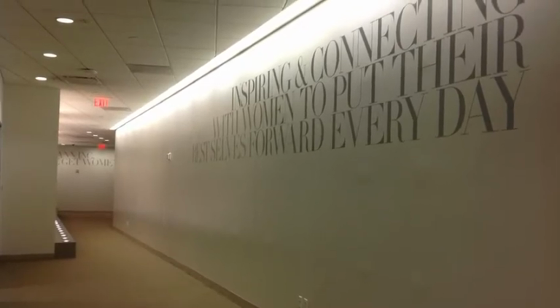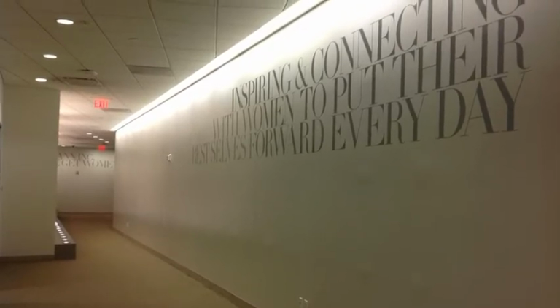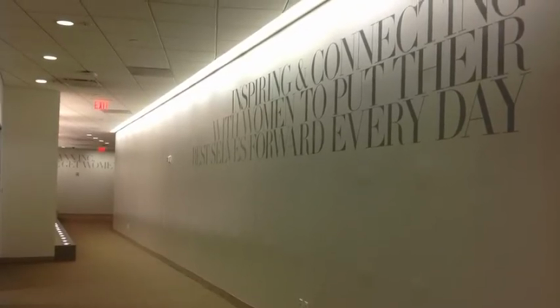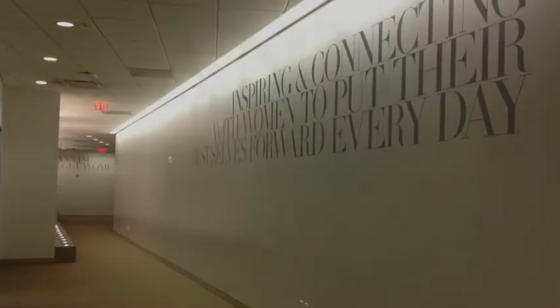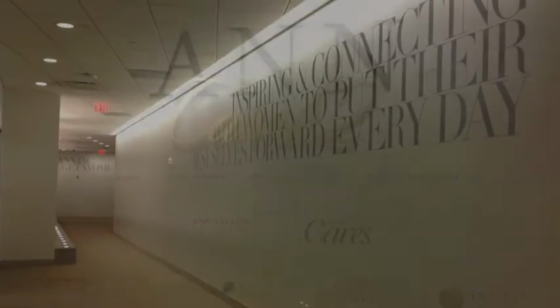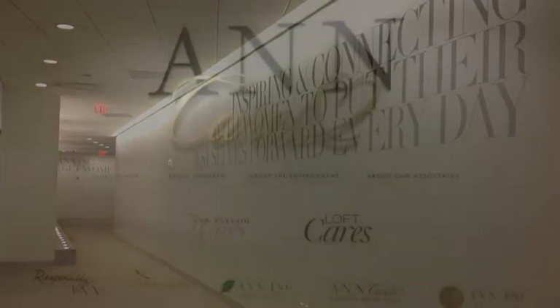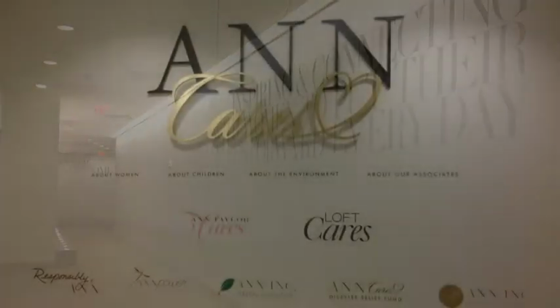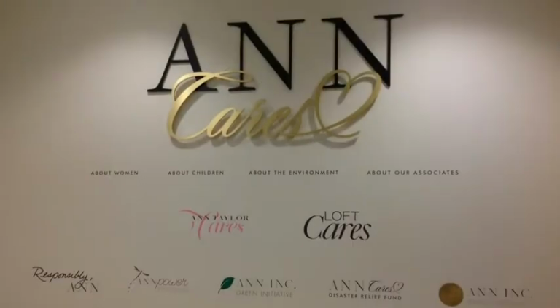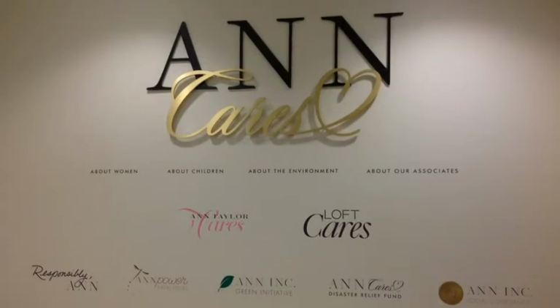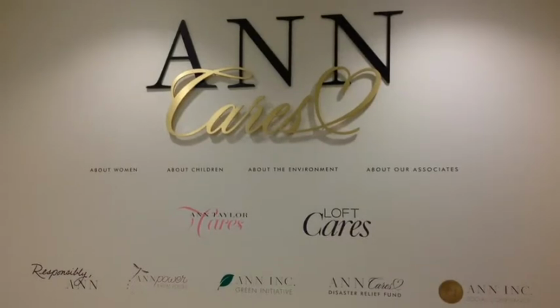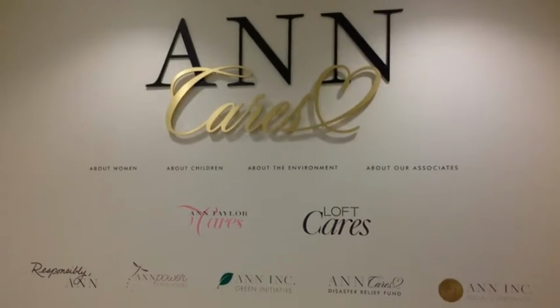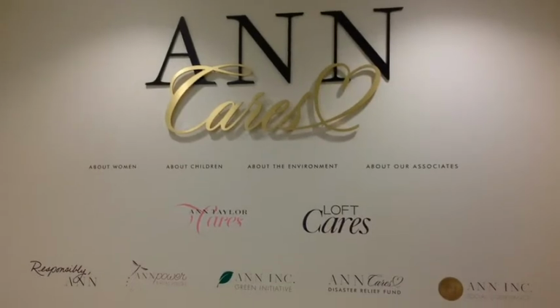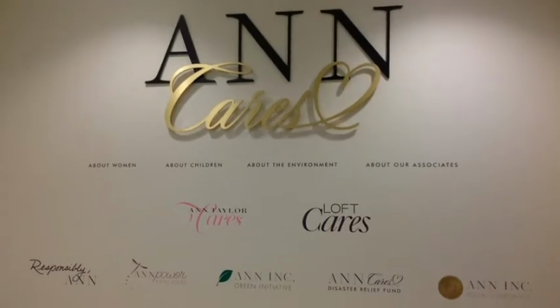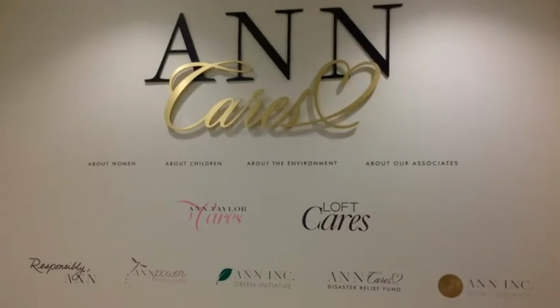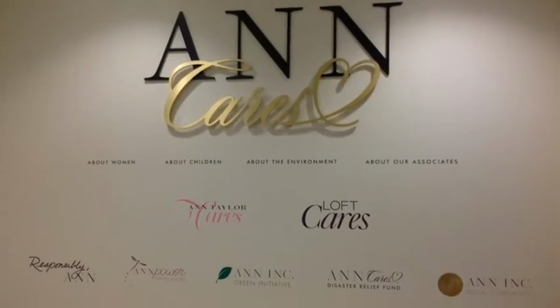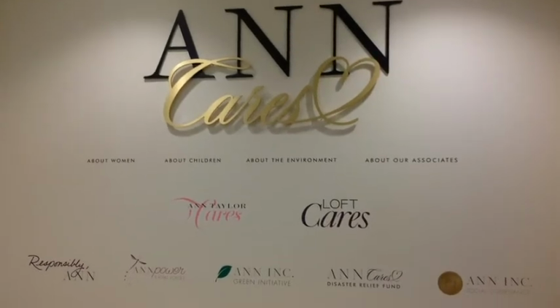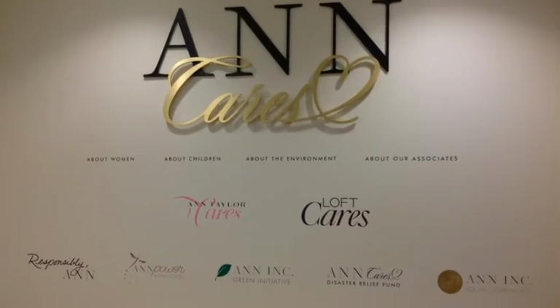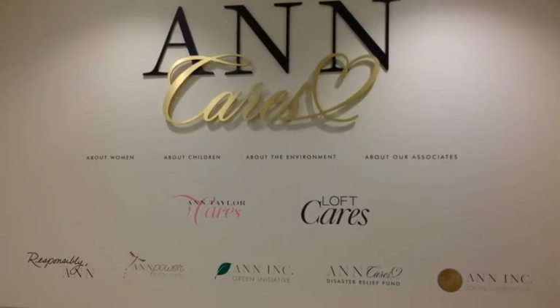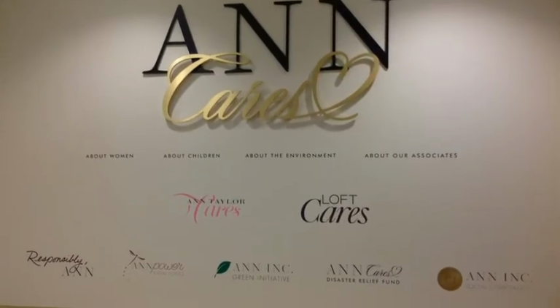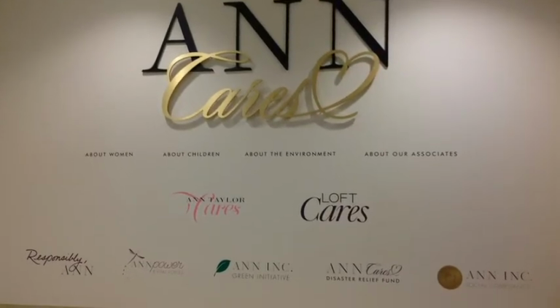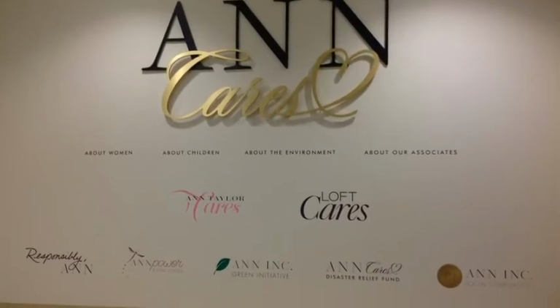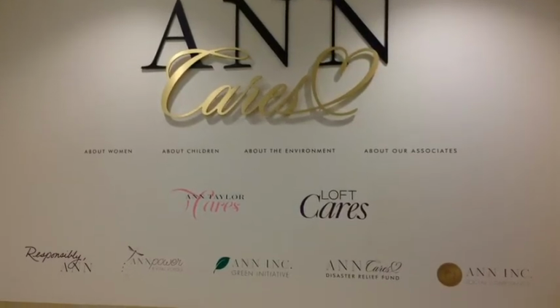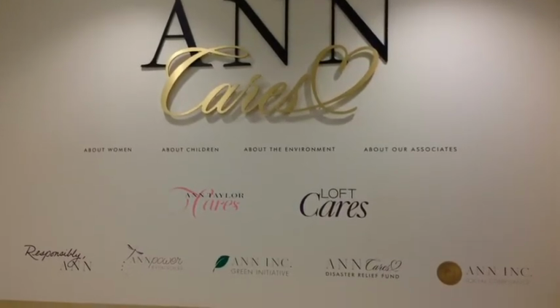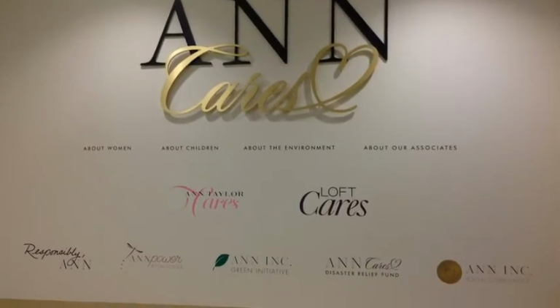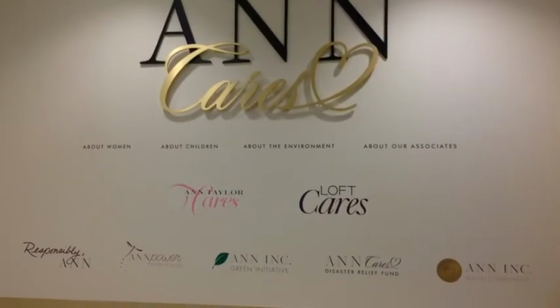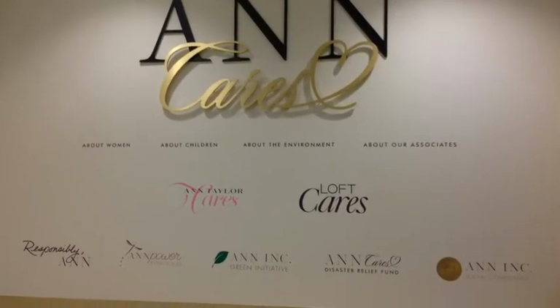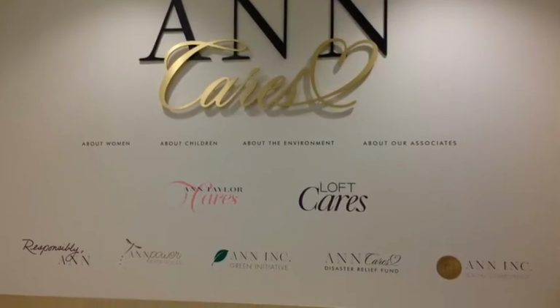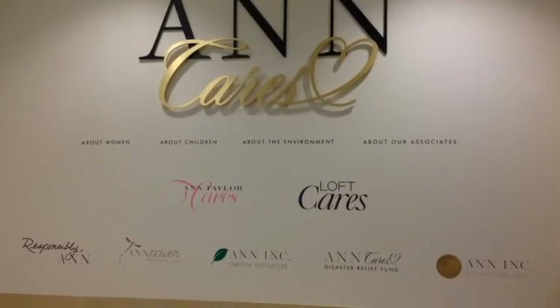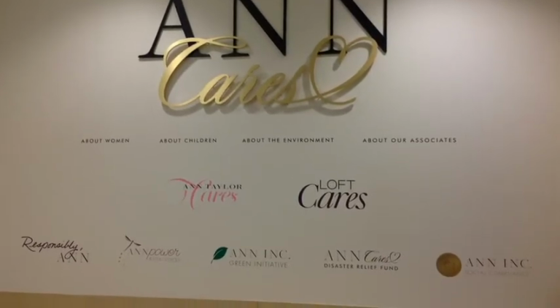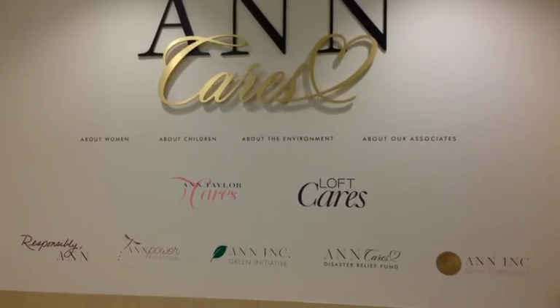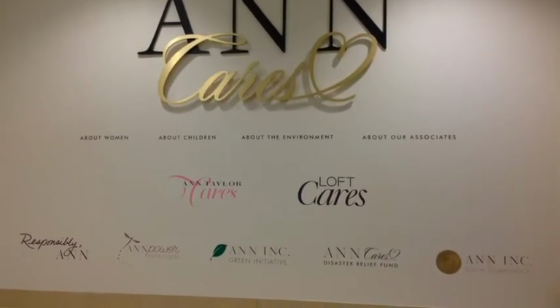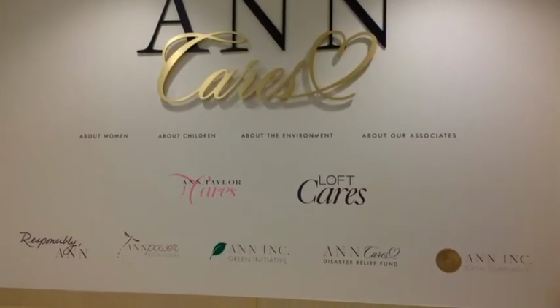You will also see that Ann, Inc. cares about women, children, the environment, and our associates.